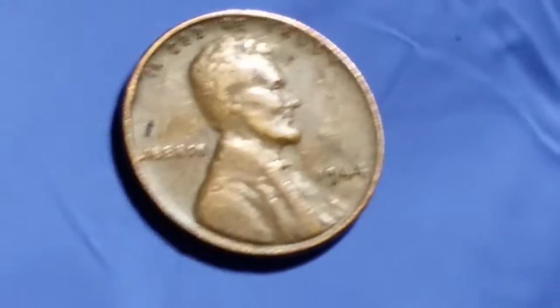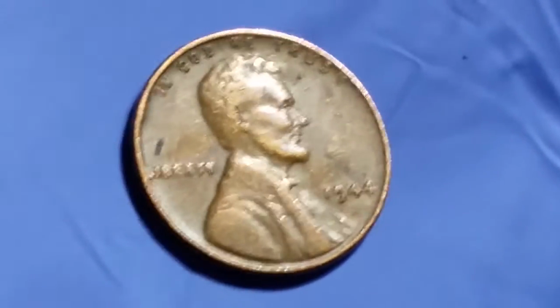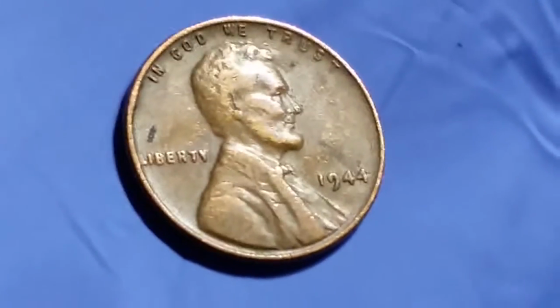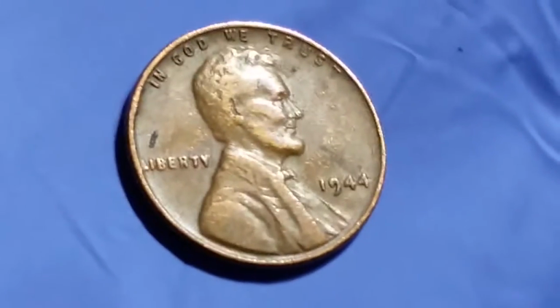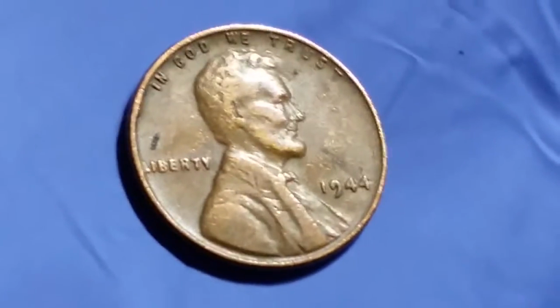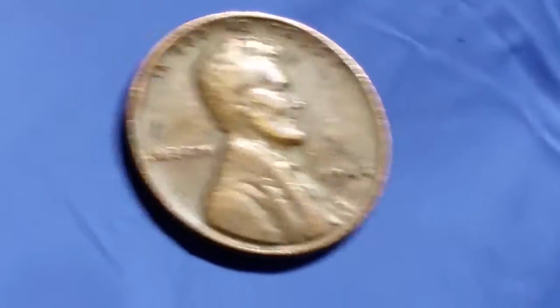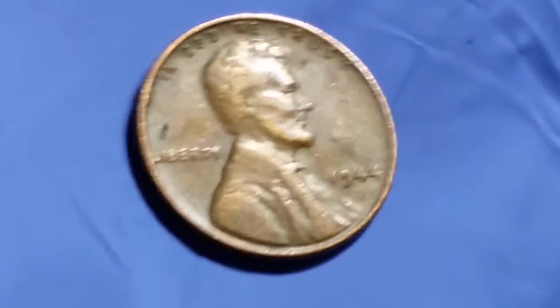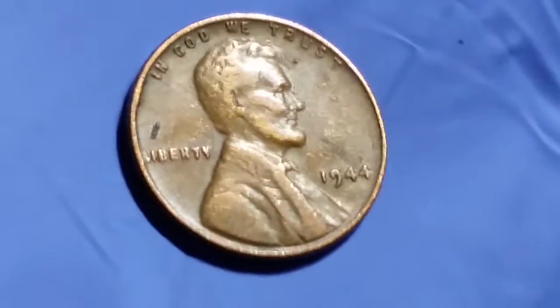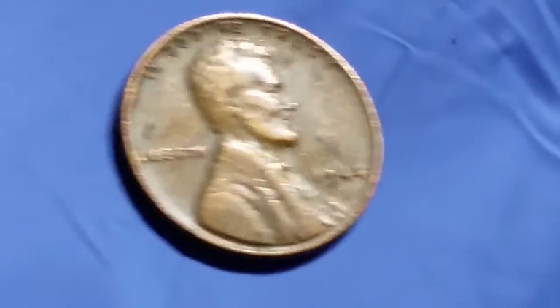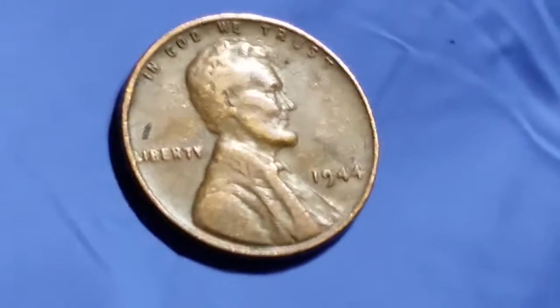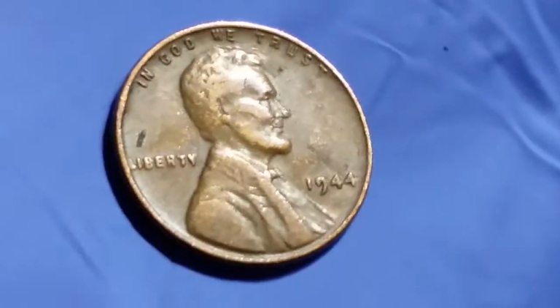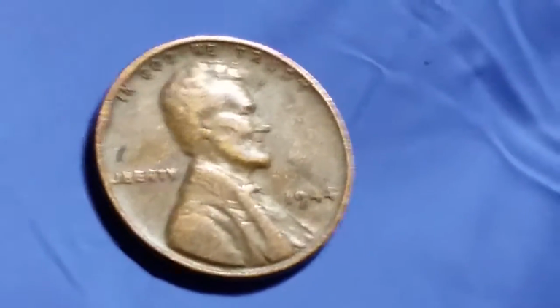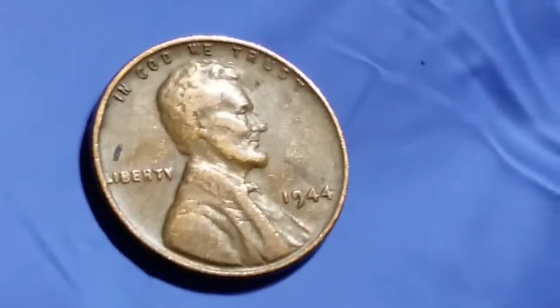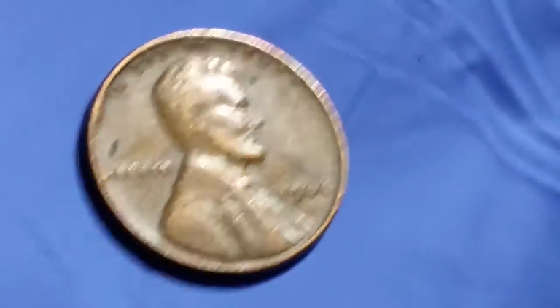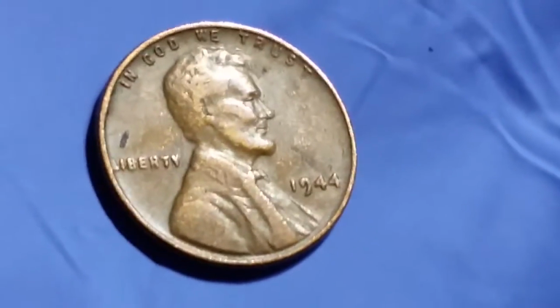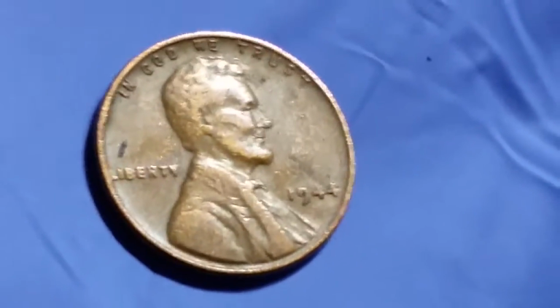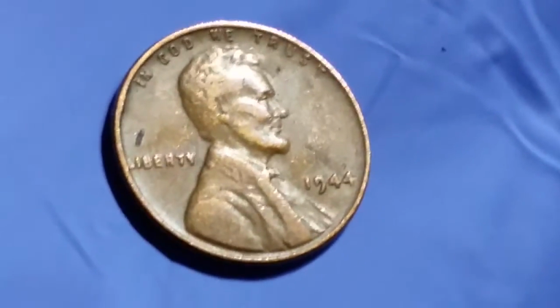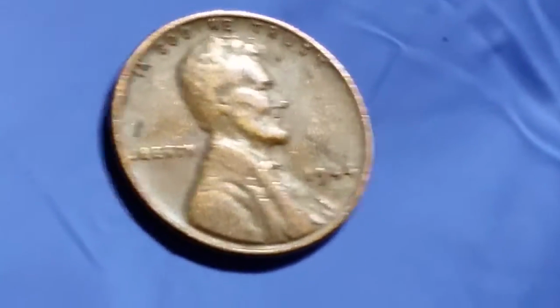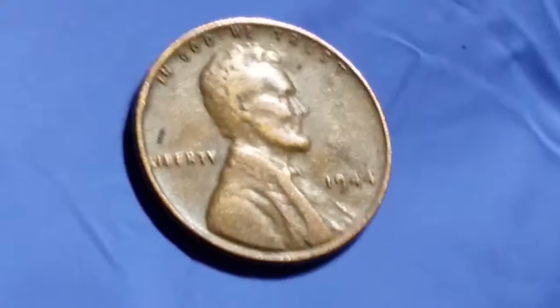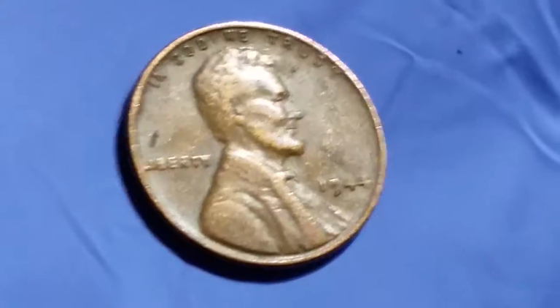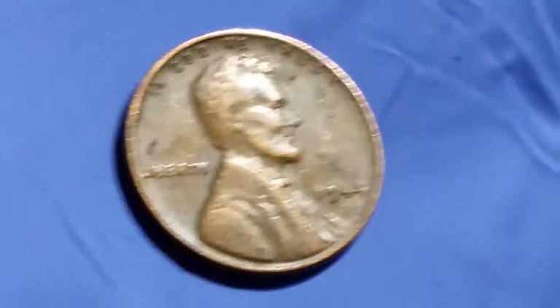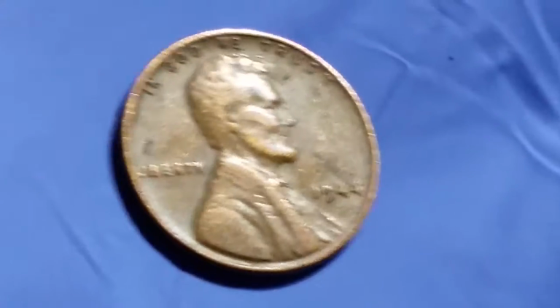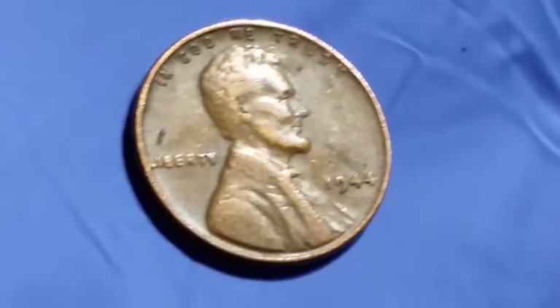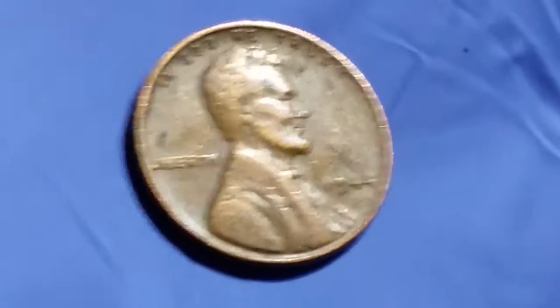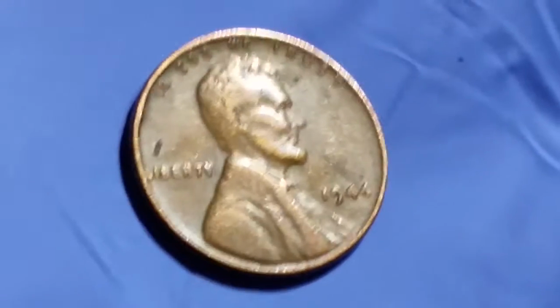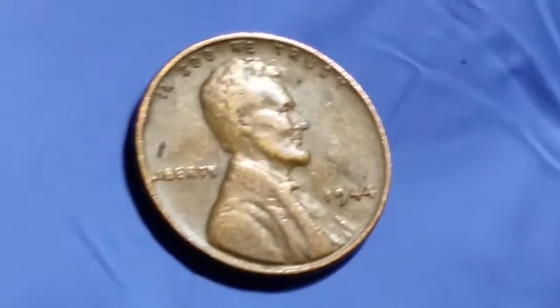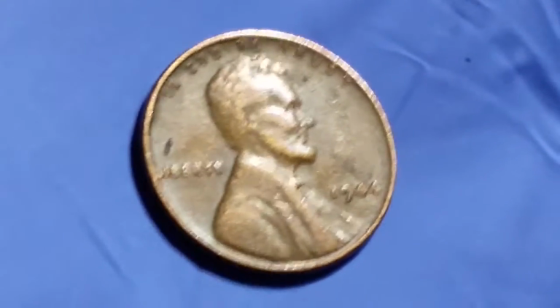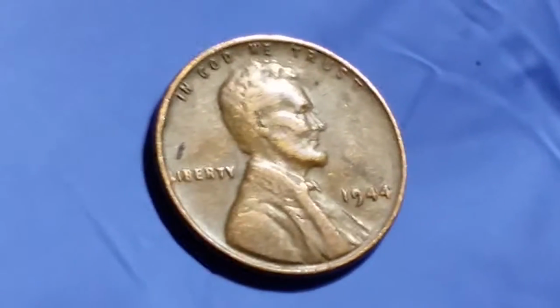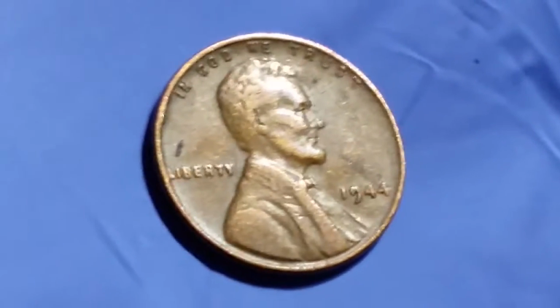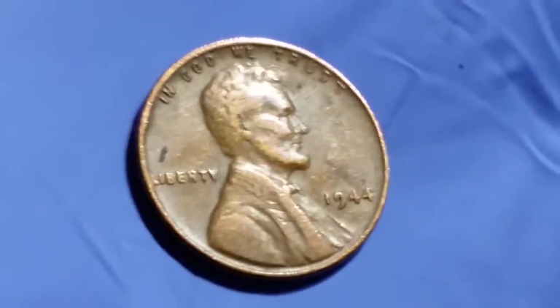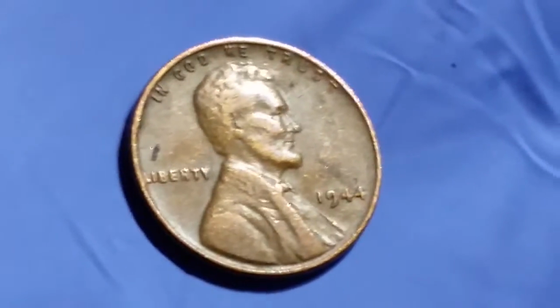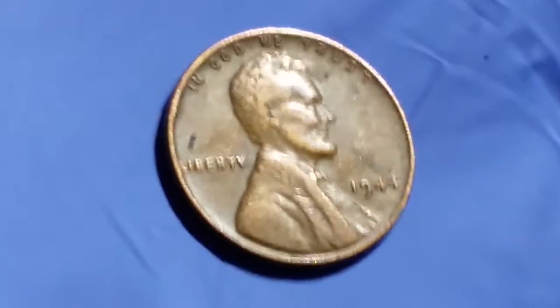Thank you so much for watching. That's a look at the obverse. Let's take a look at the reverse as well.